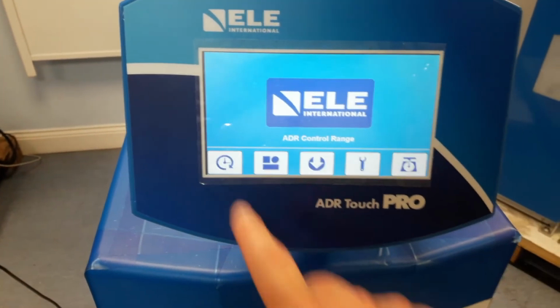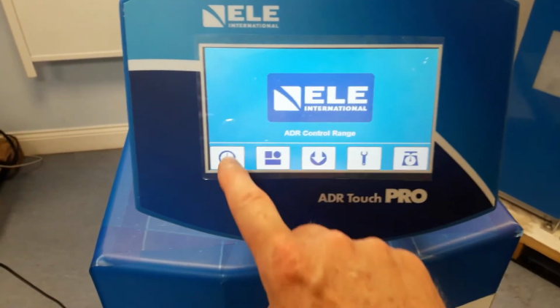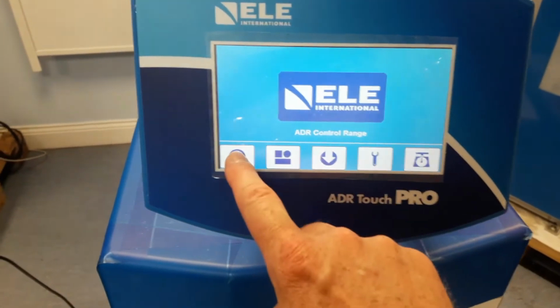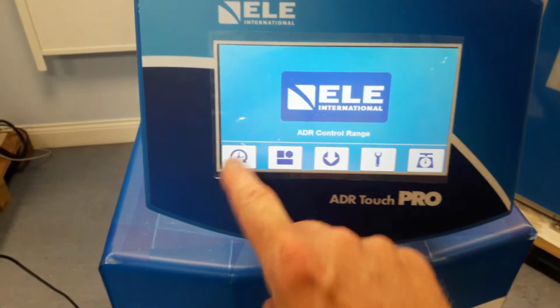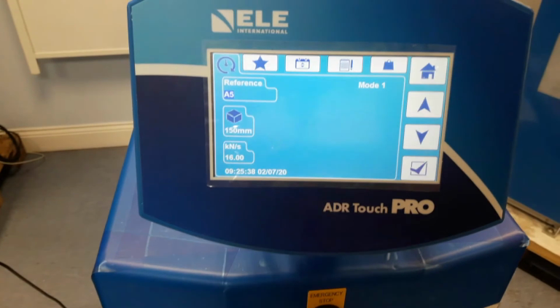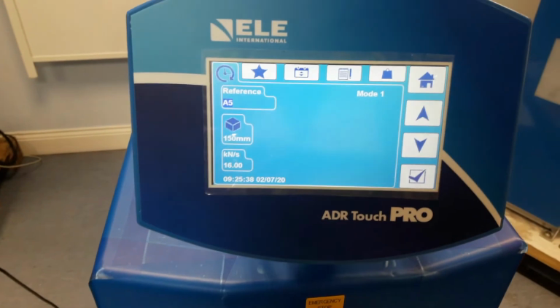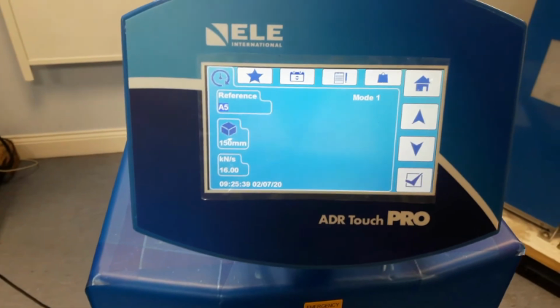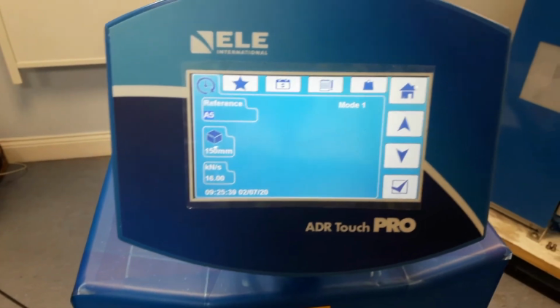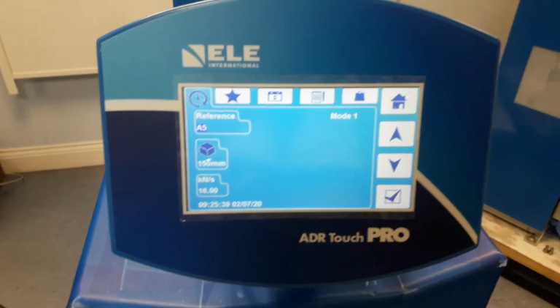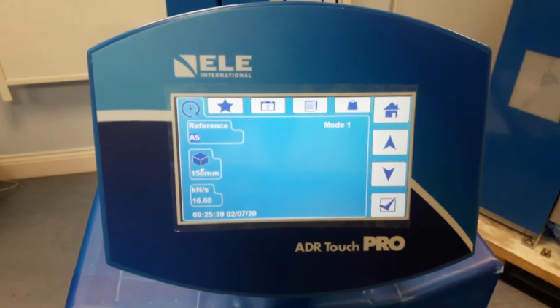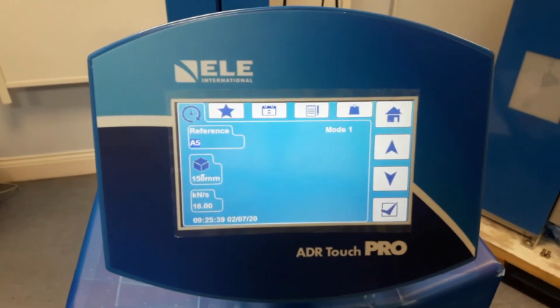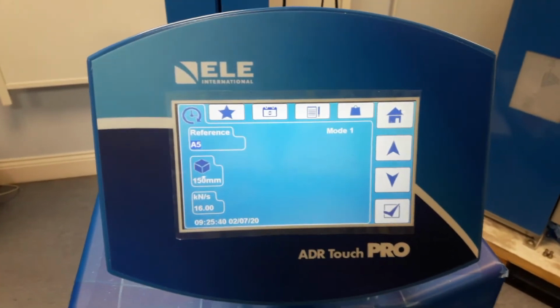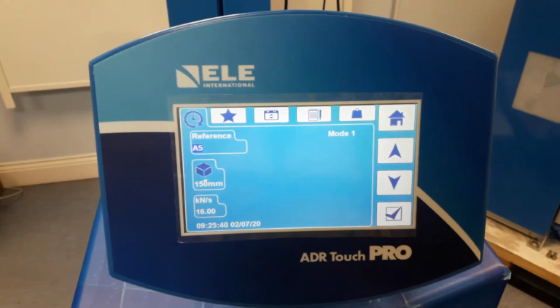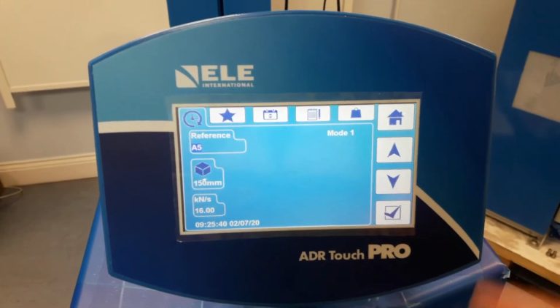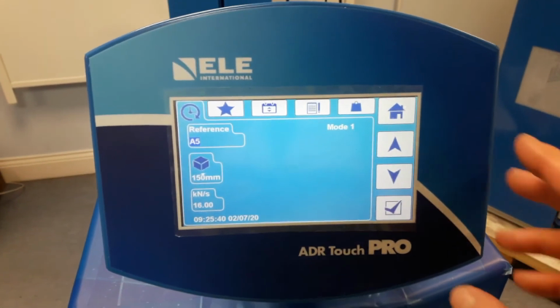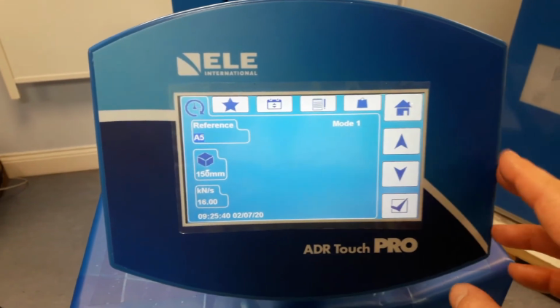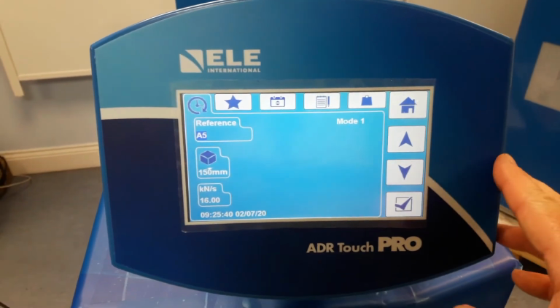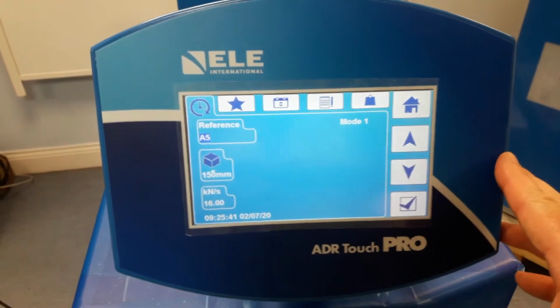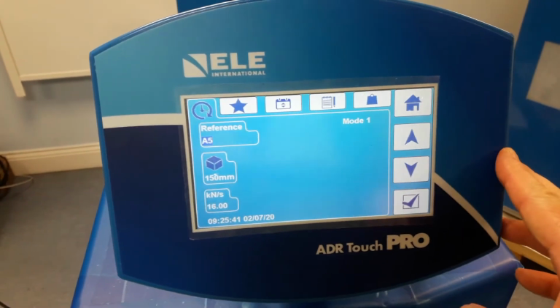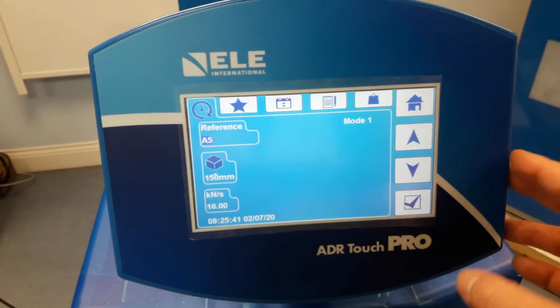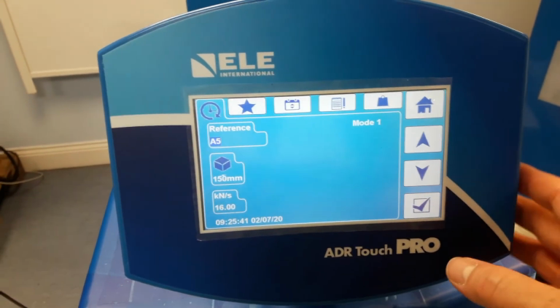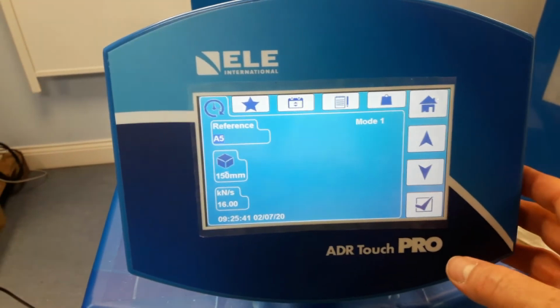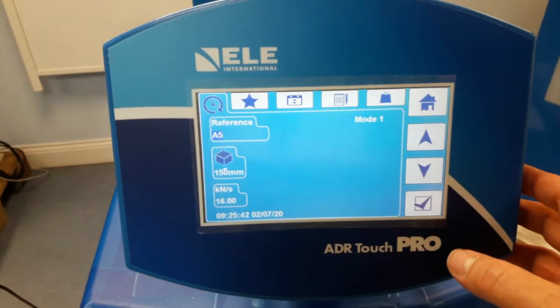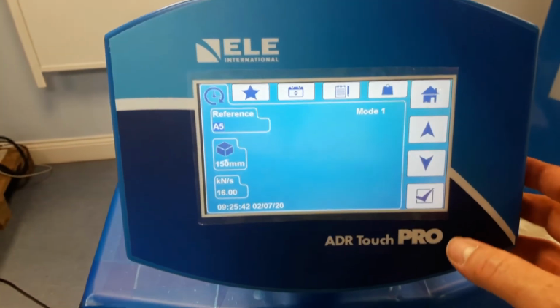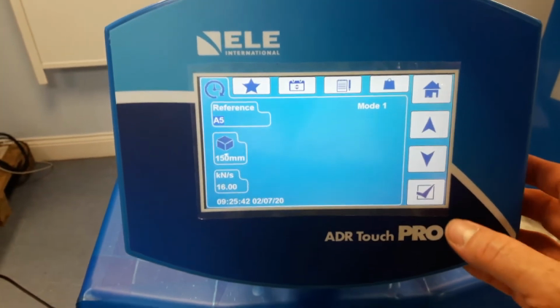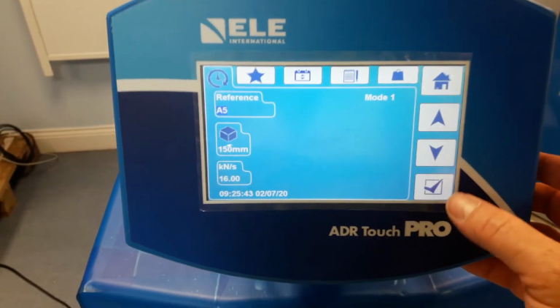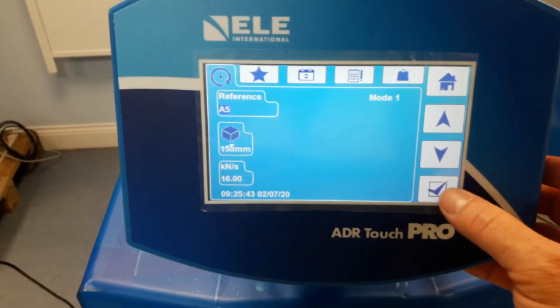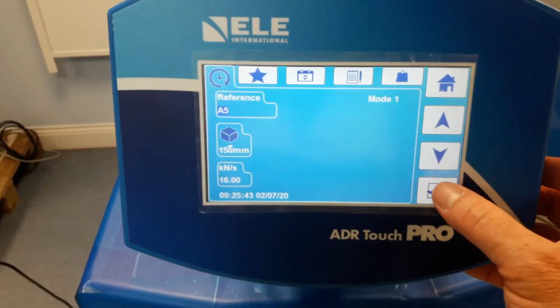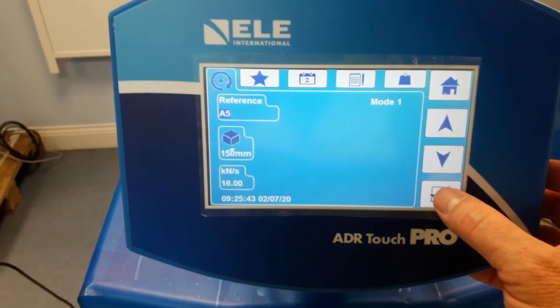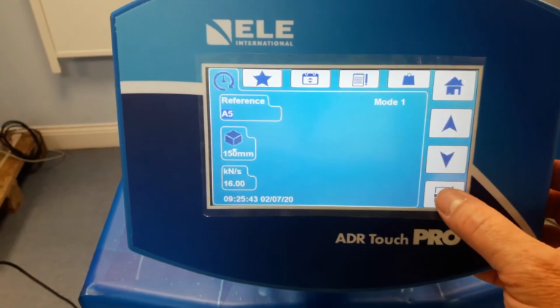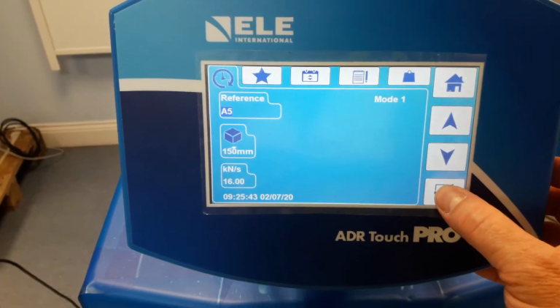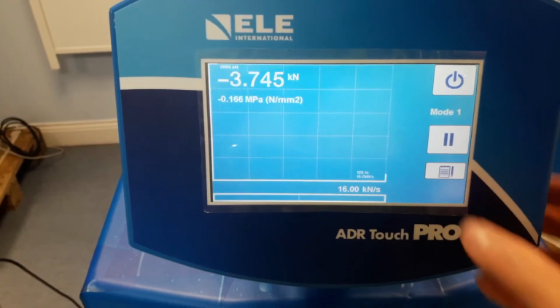We then start a test. I have a 150mm cube set up to run at 16kN per second.